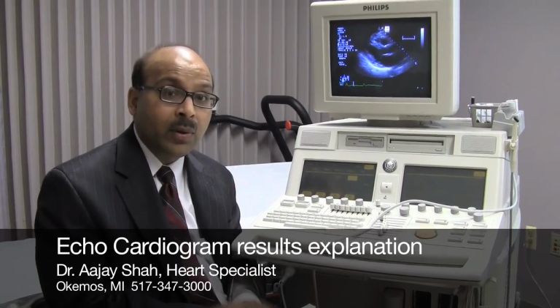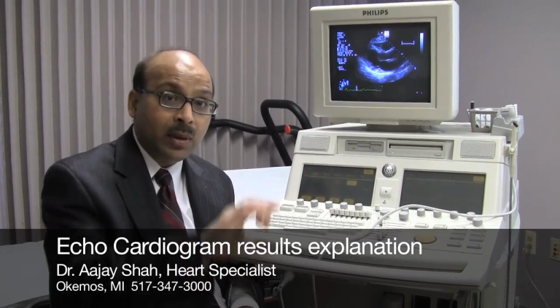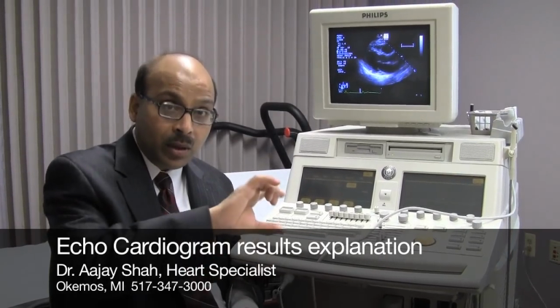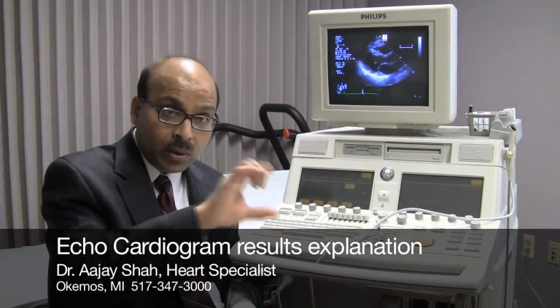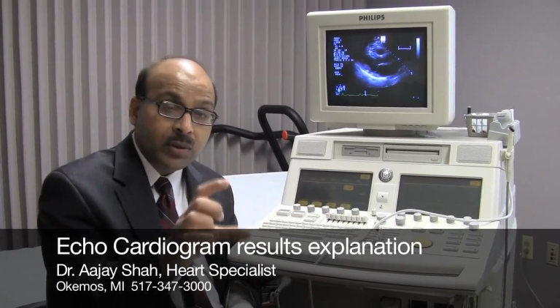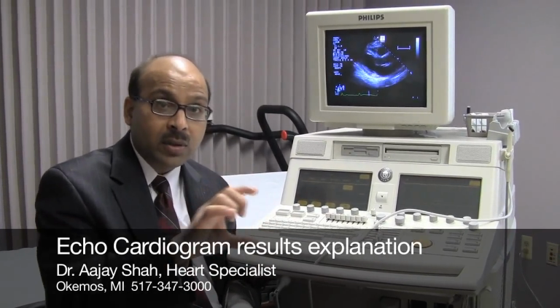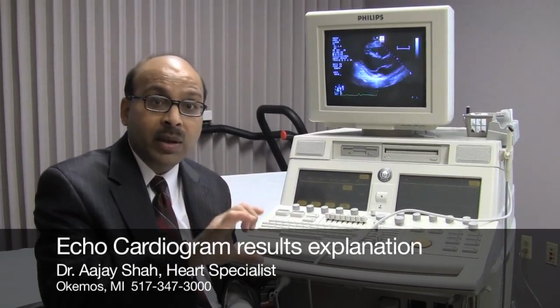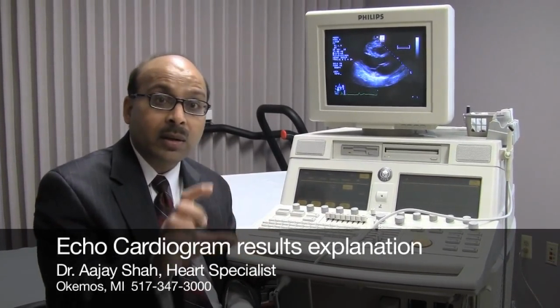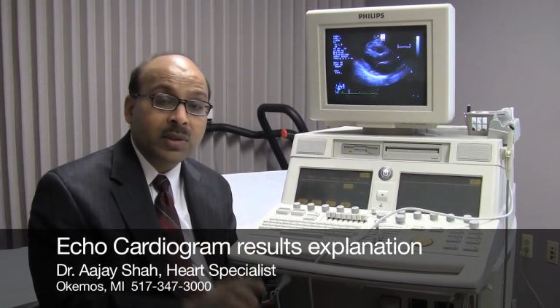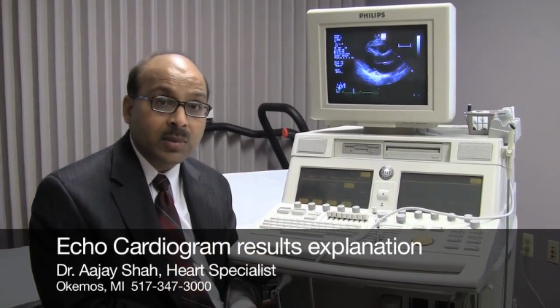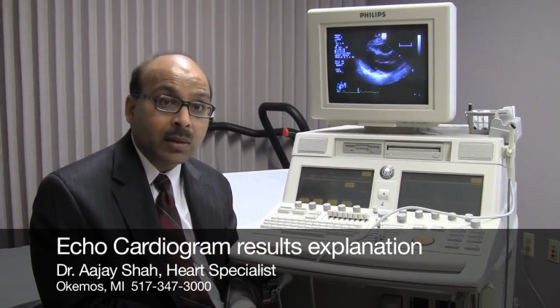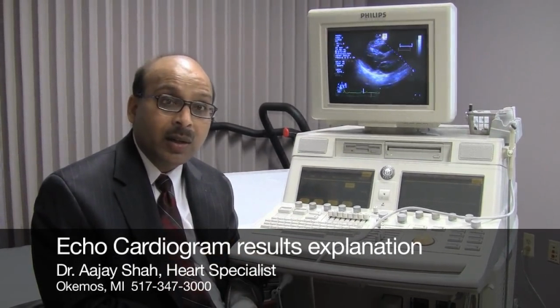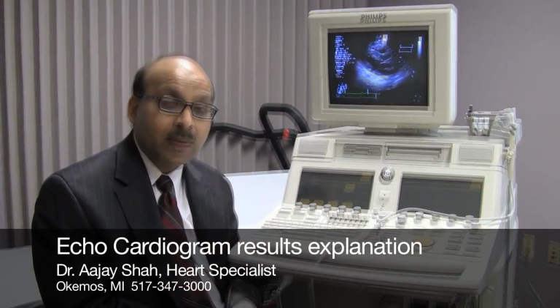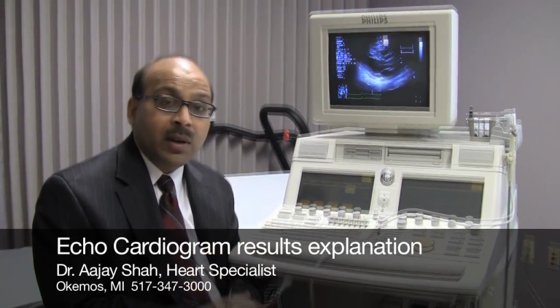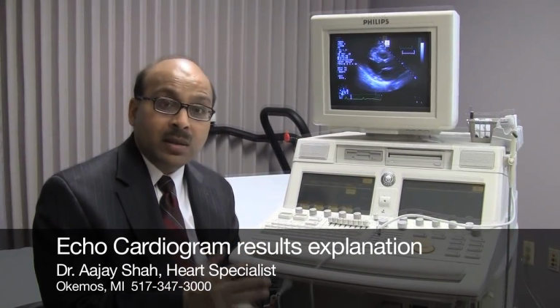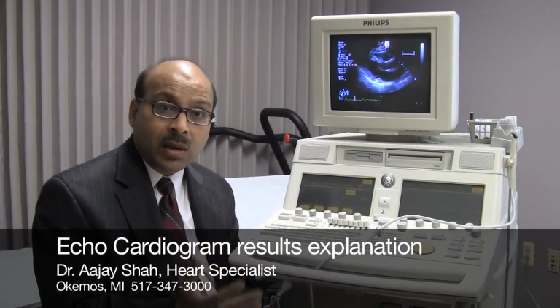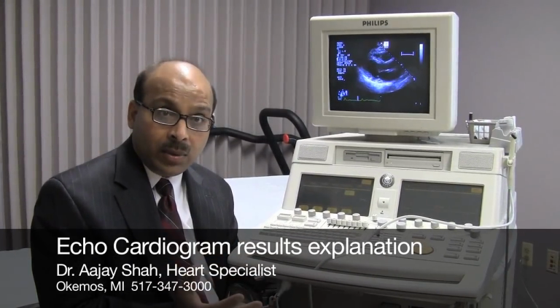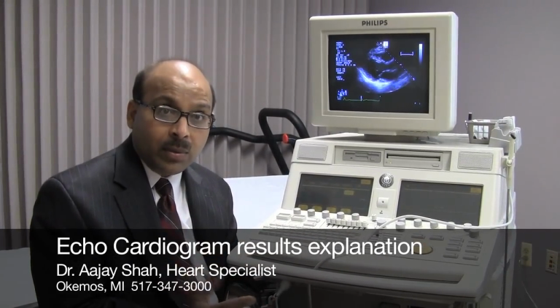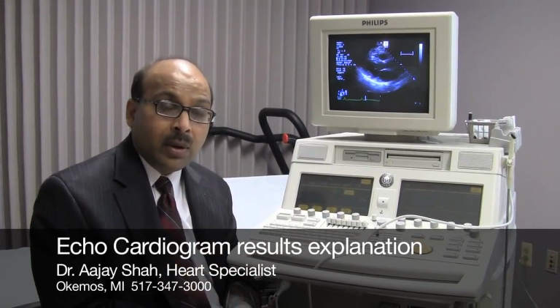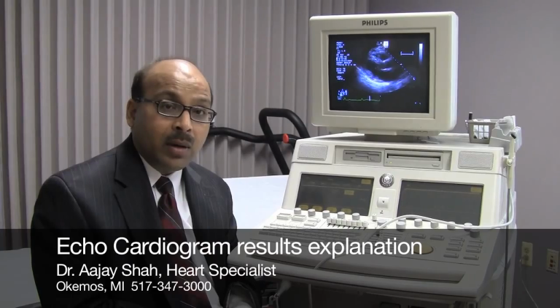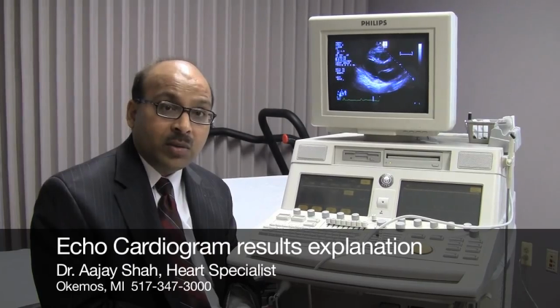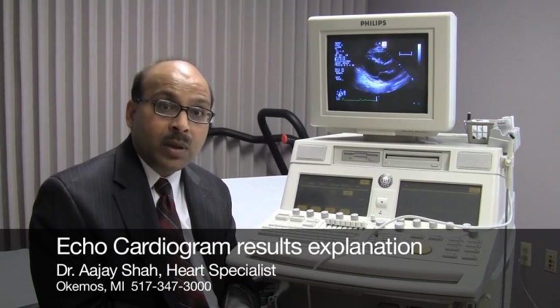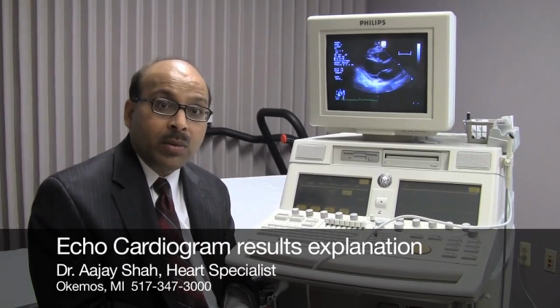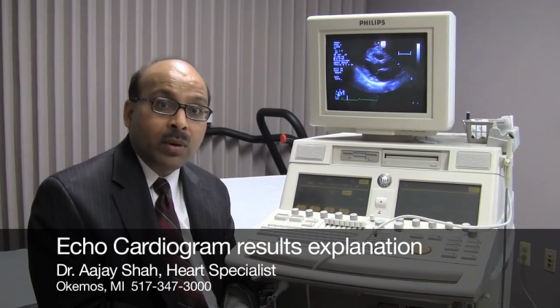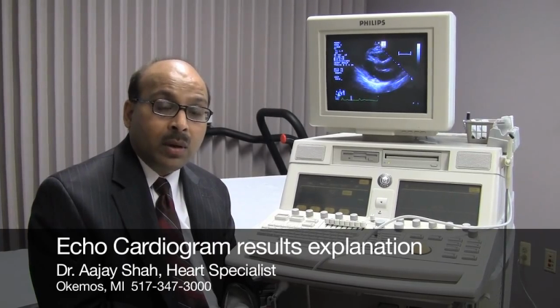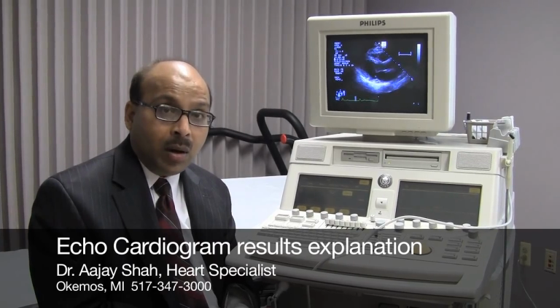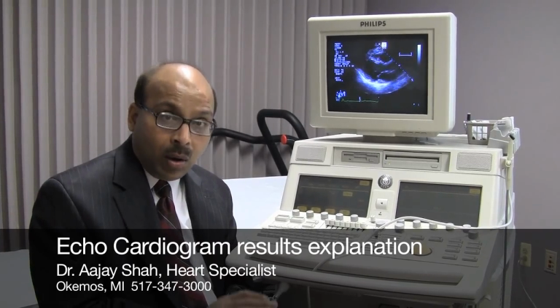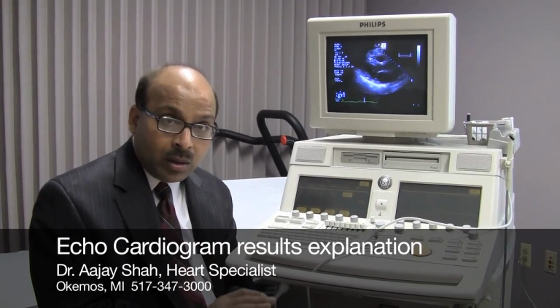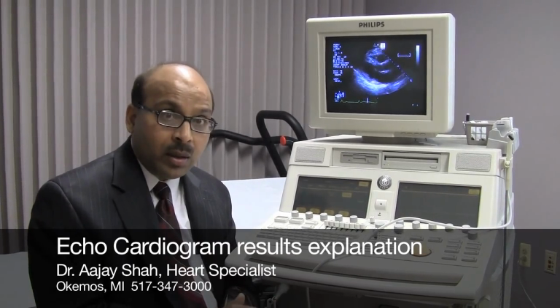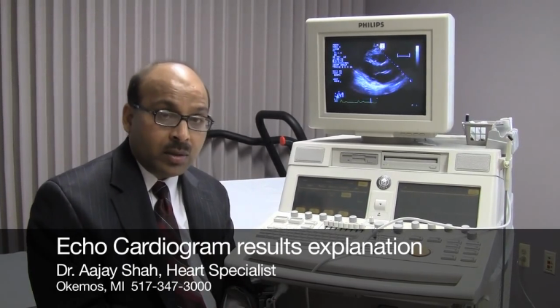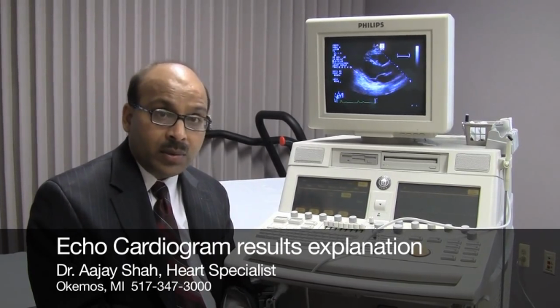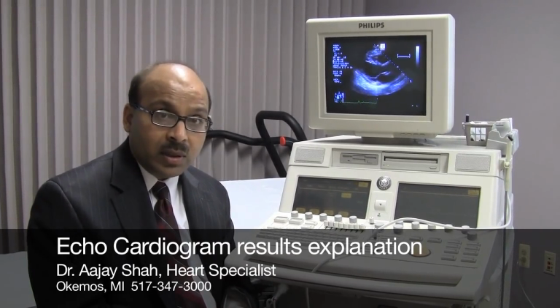We look at the aorta, which is the main artery which comes out of the heart. When I sit down with you, I'll explain all the details of the results.